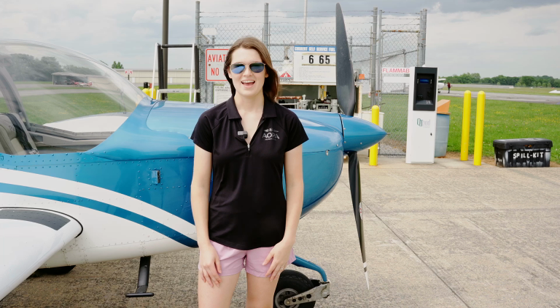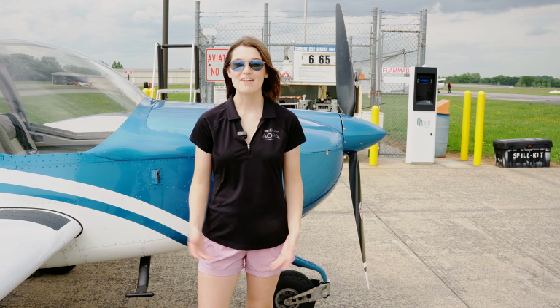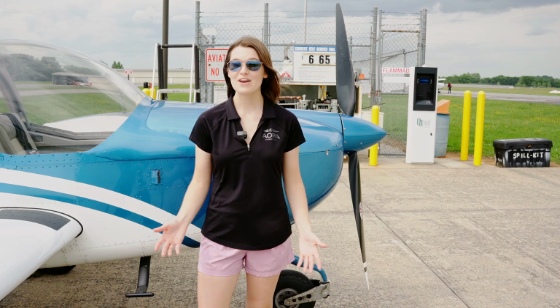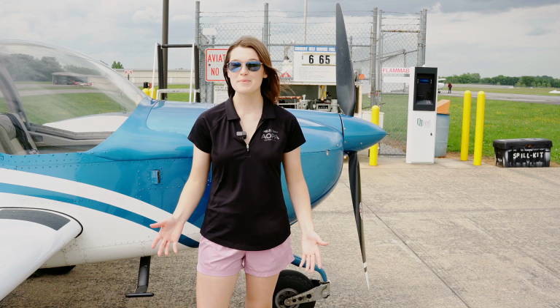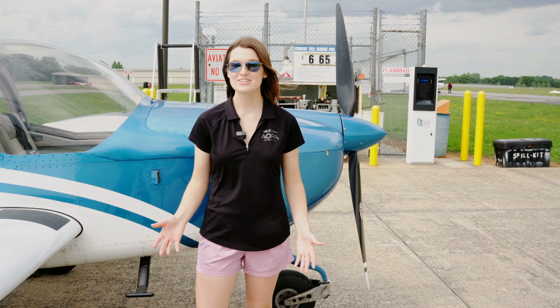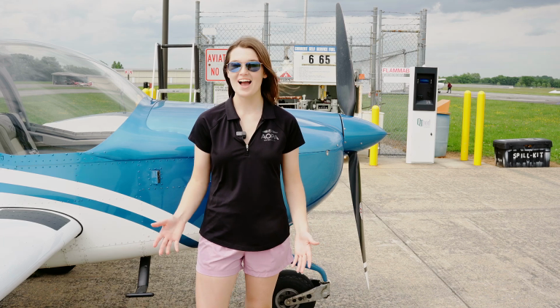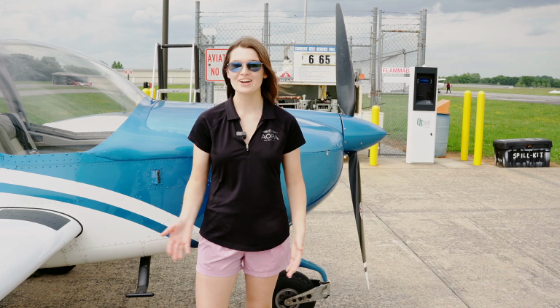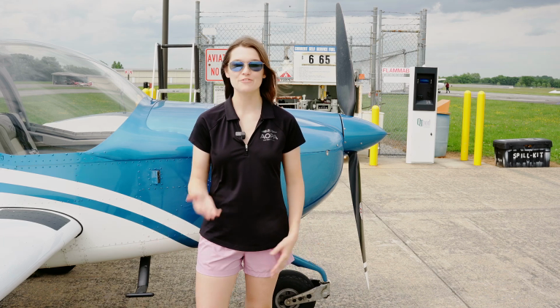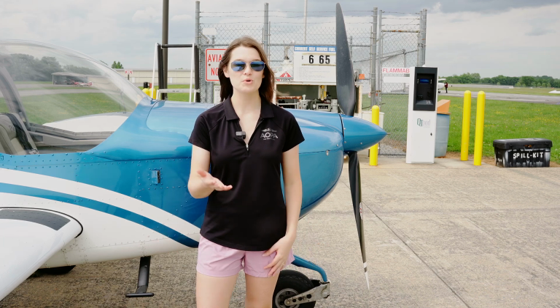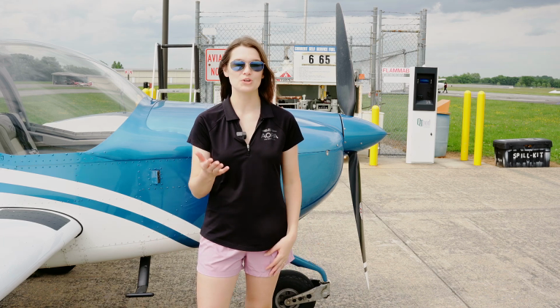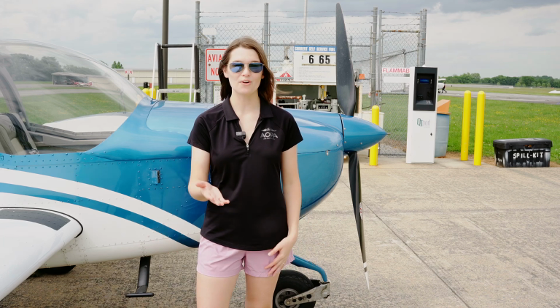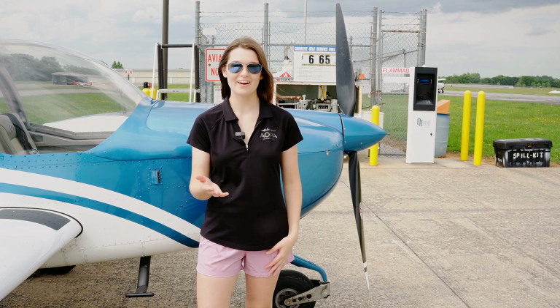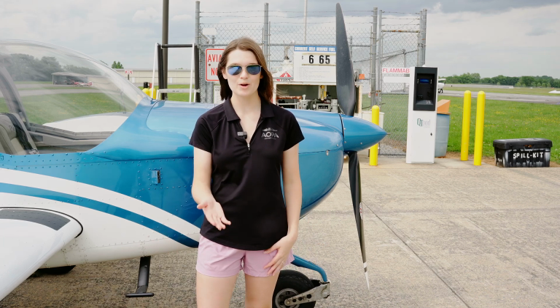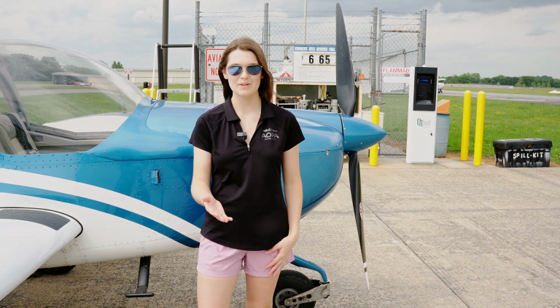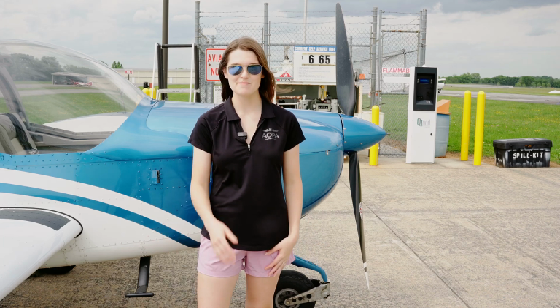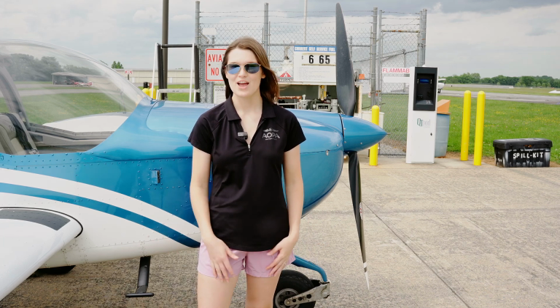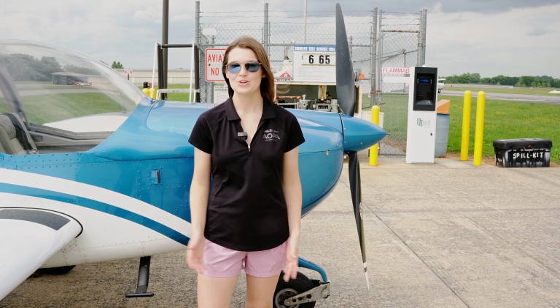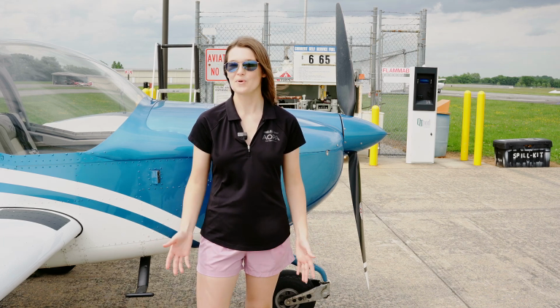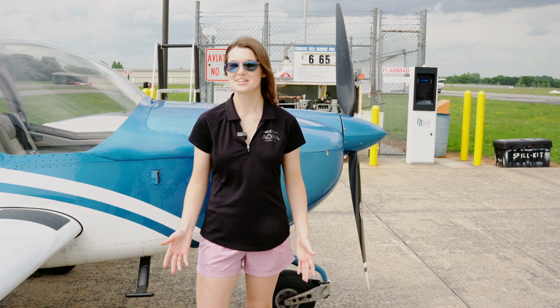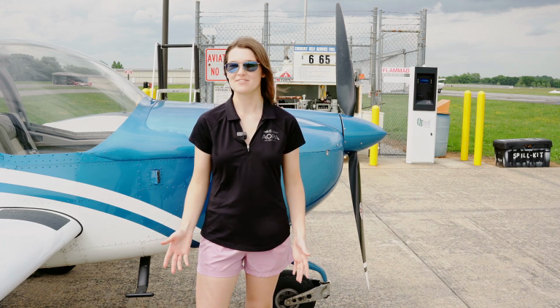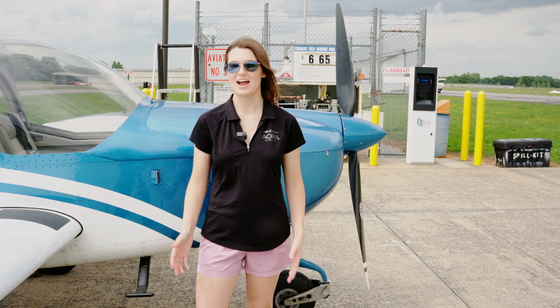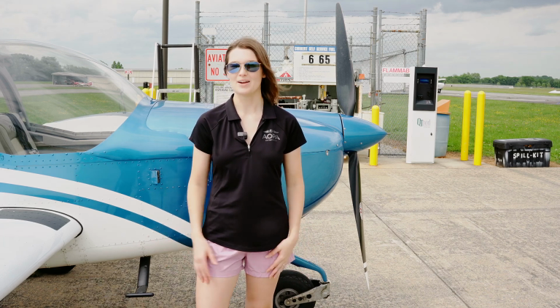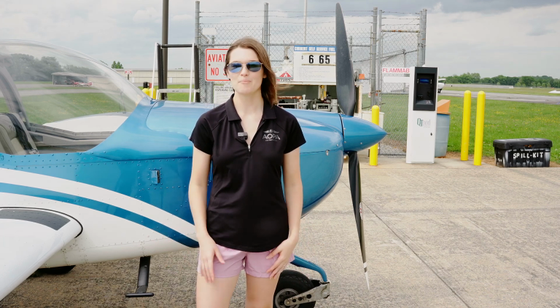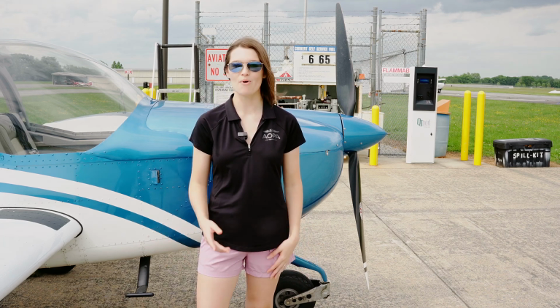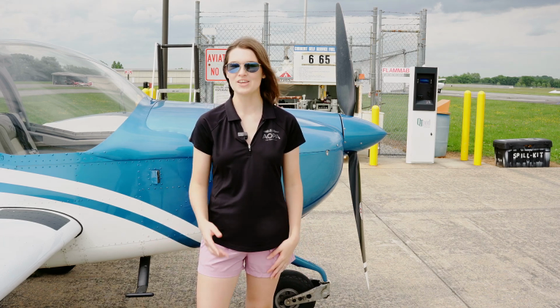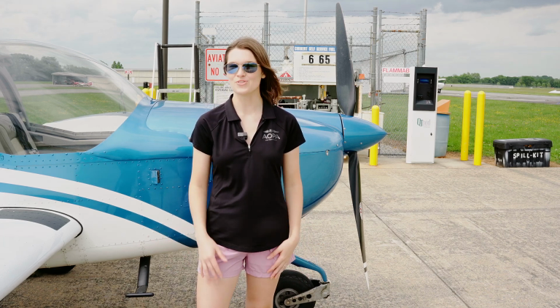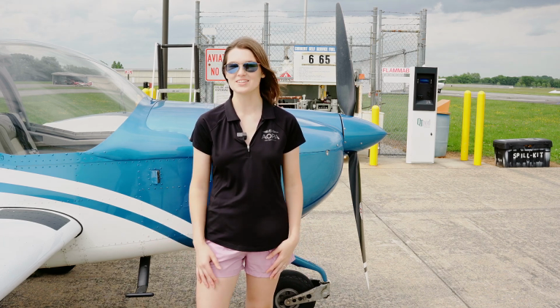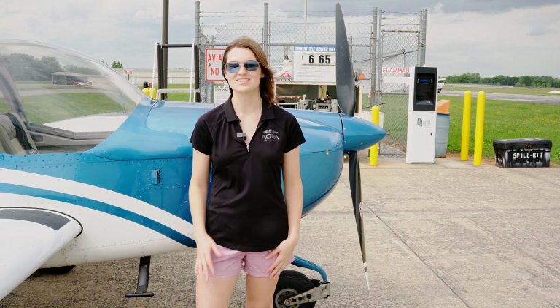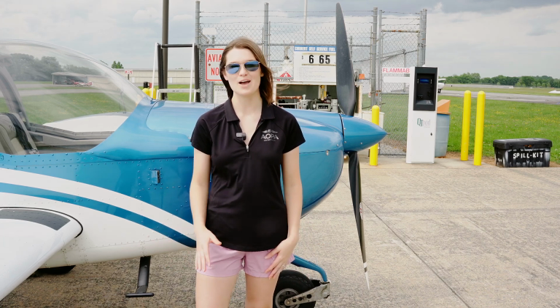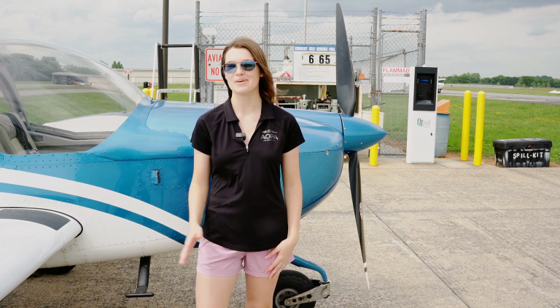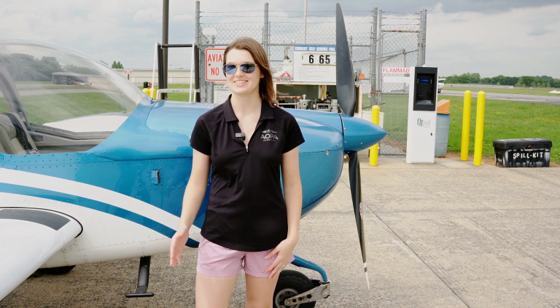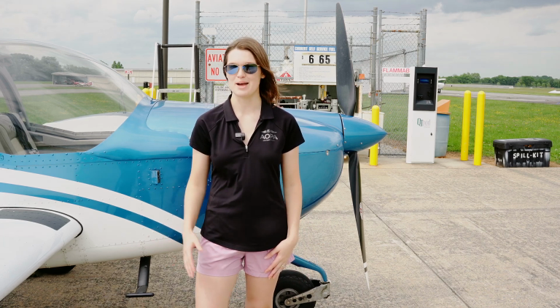Have you ever been taught how to fuel your airplane? No worries if not — I'm going to walk you through it step by step.